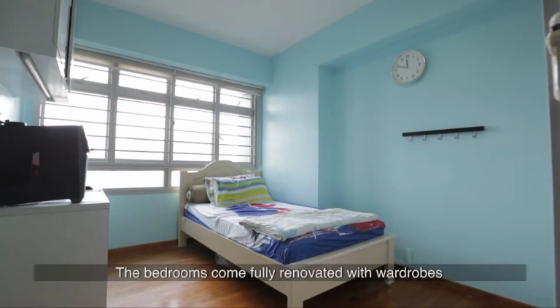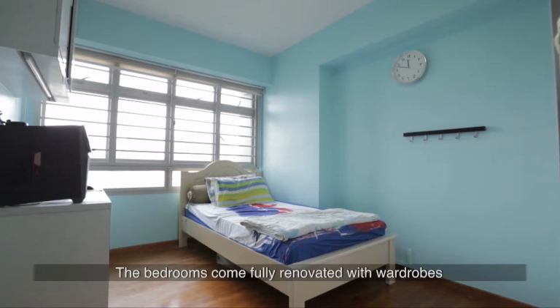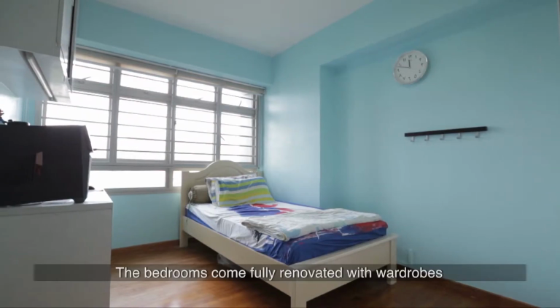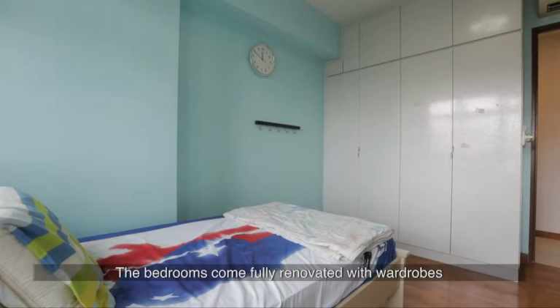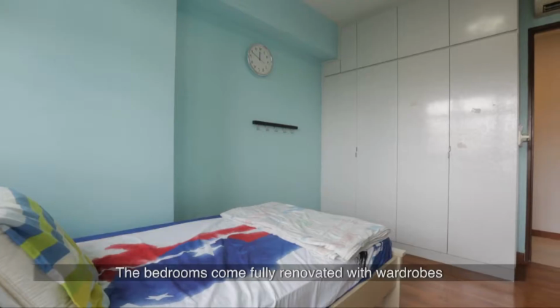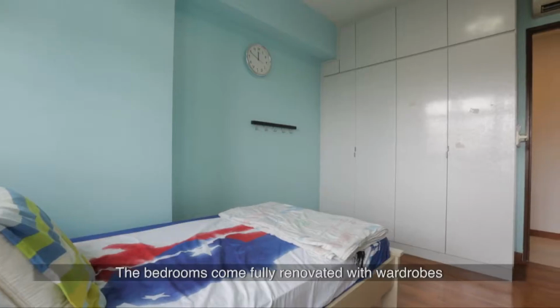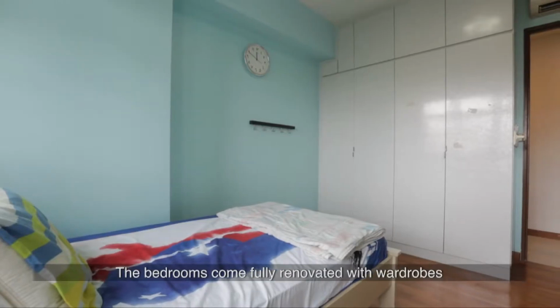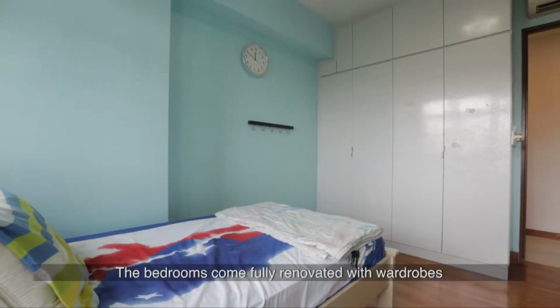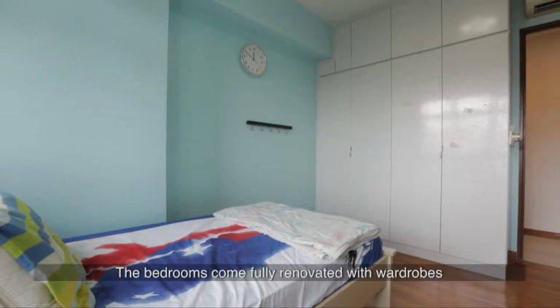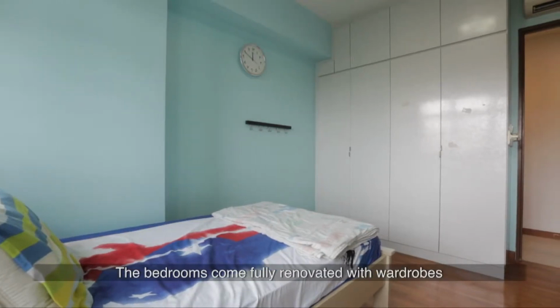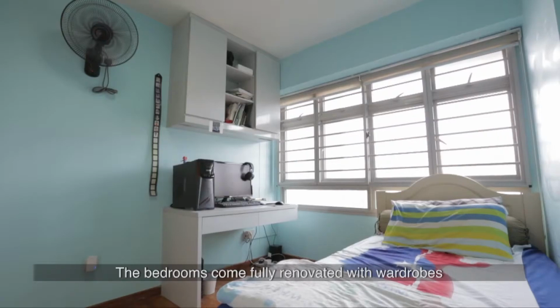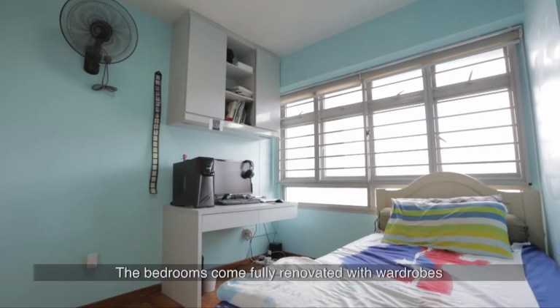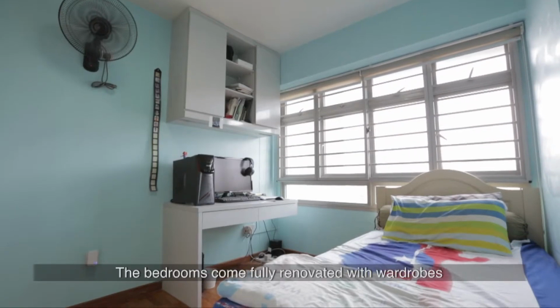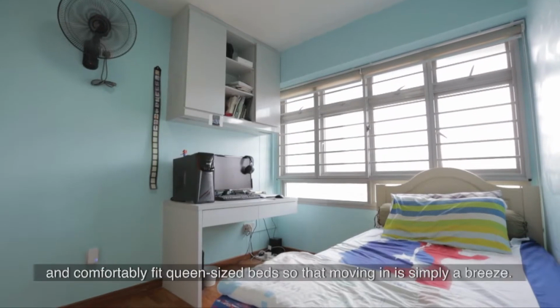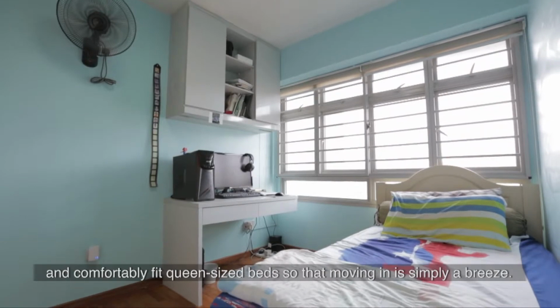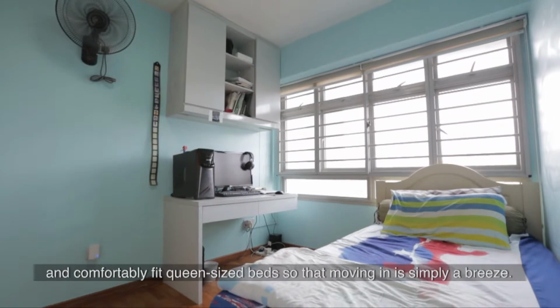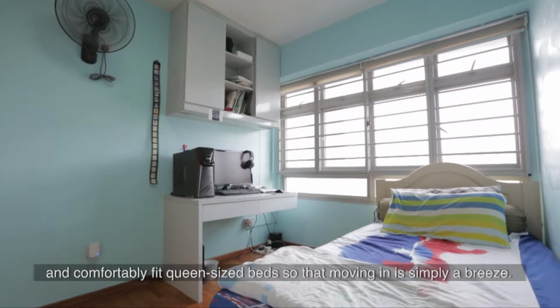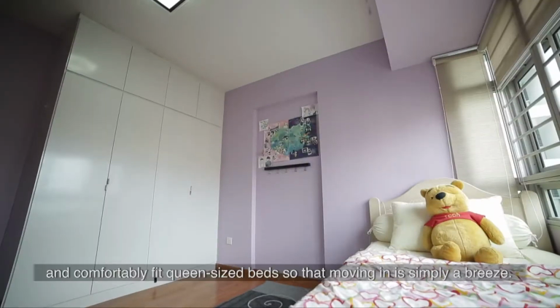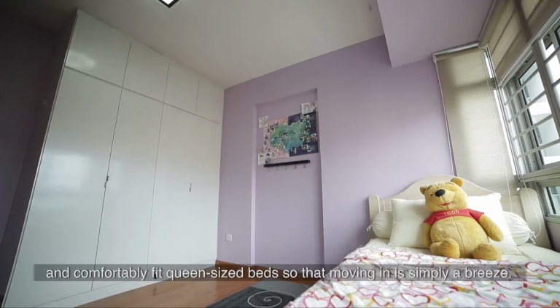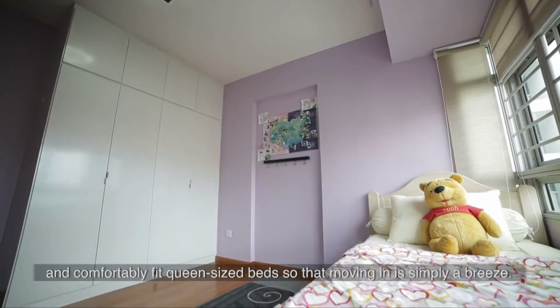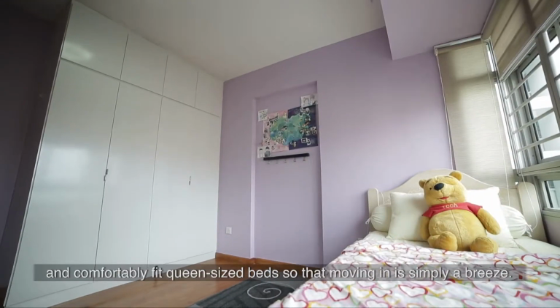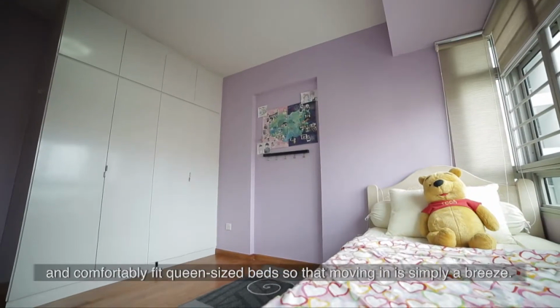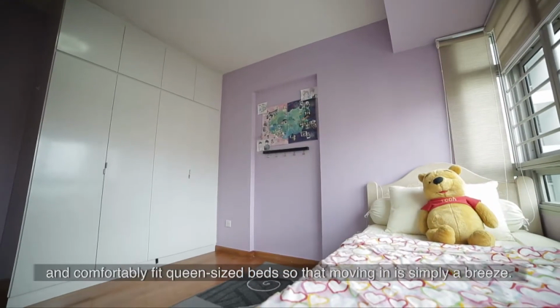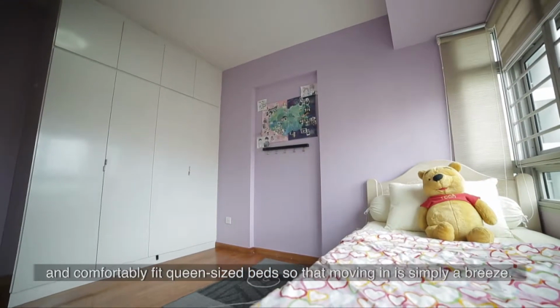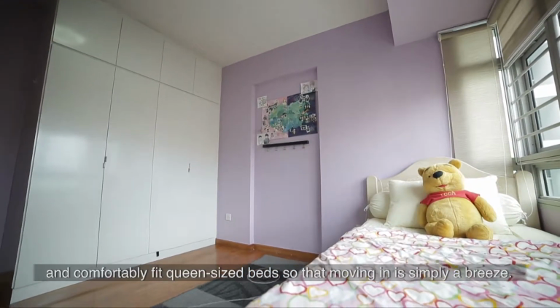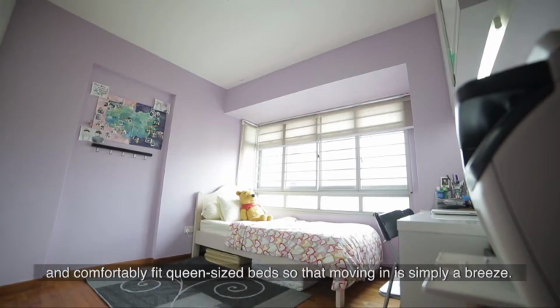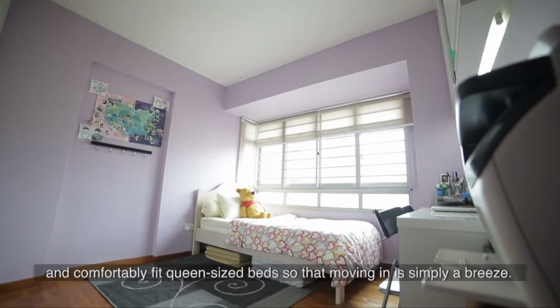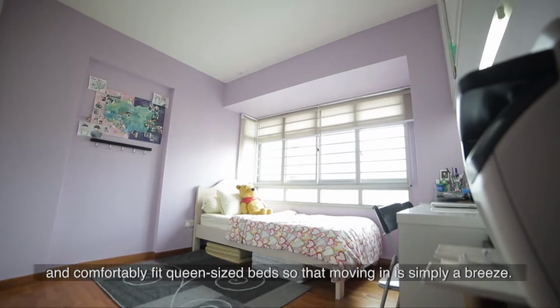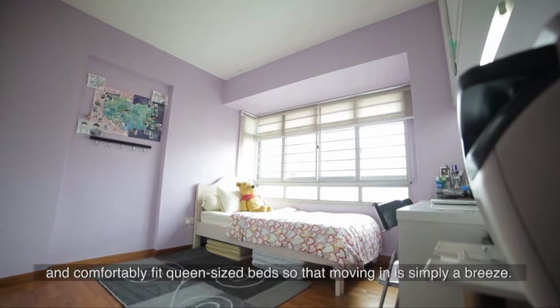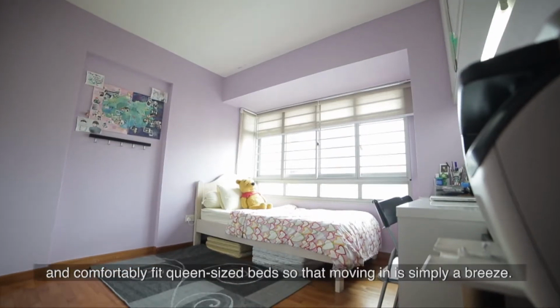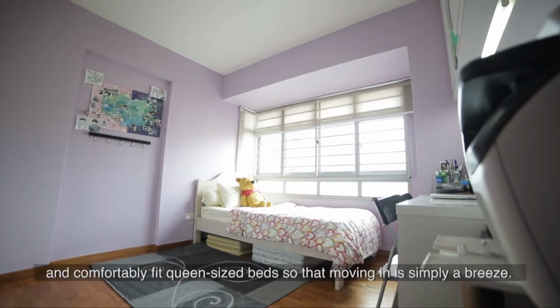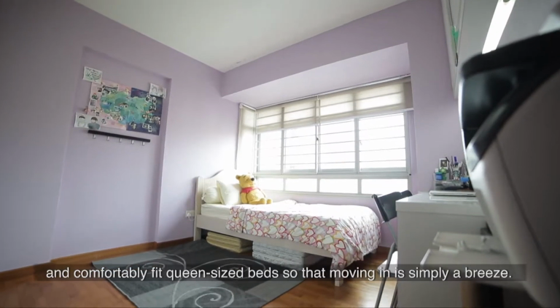The bedrooms come fully renovated with wardrobes and comfortably fit queen-size beds, so that moving in is simply a breeze.